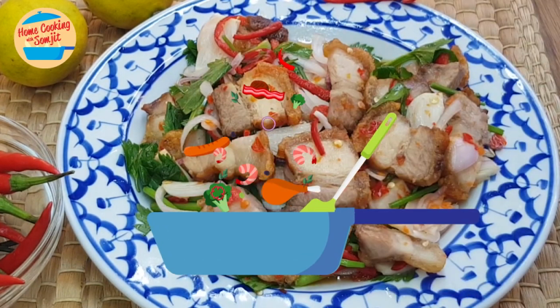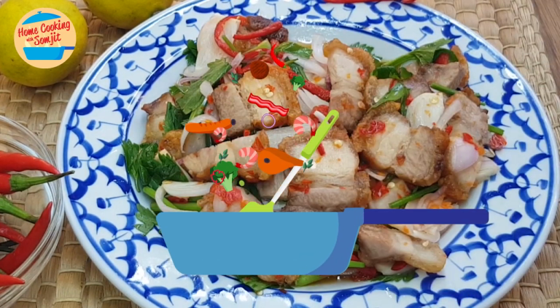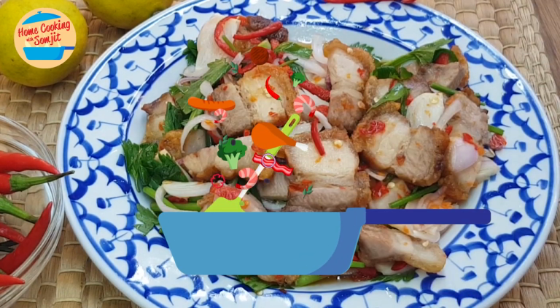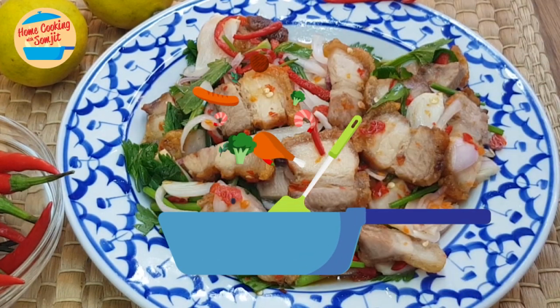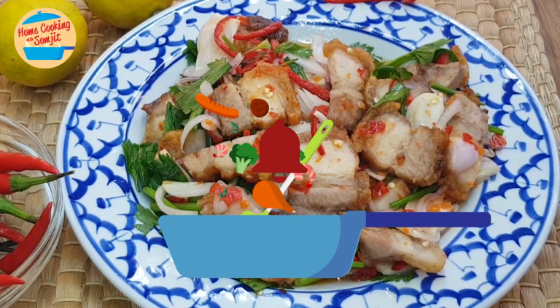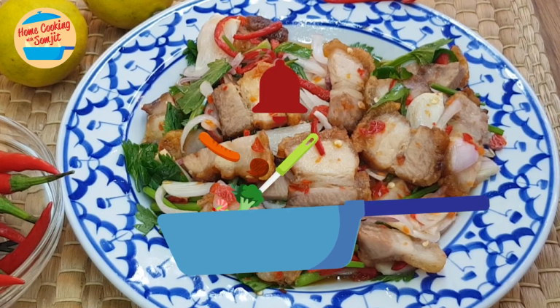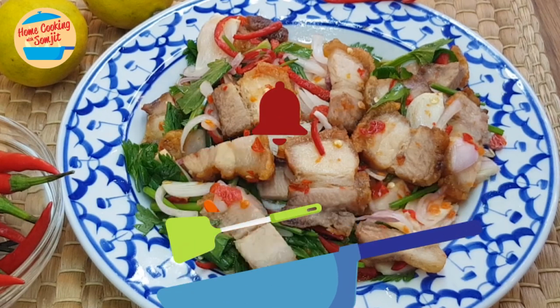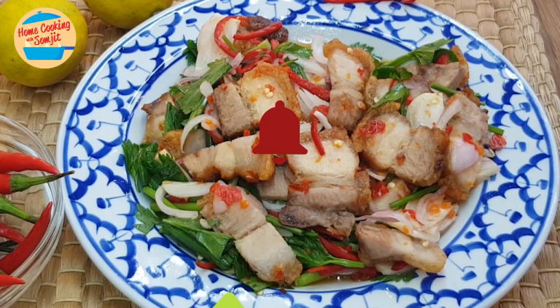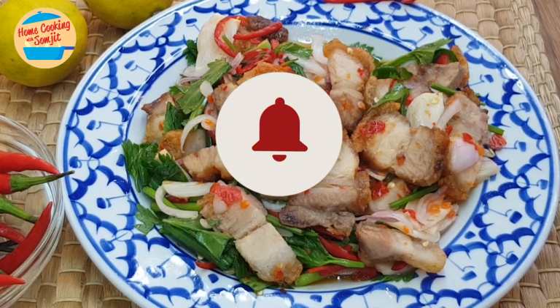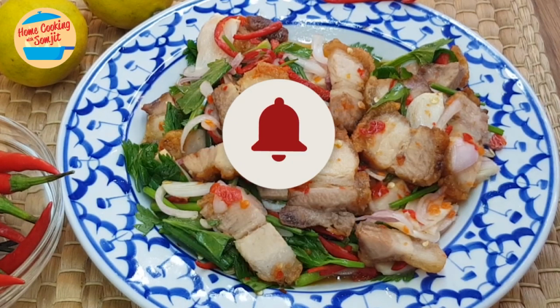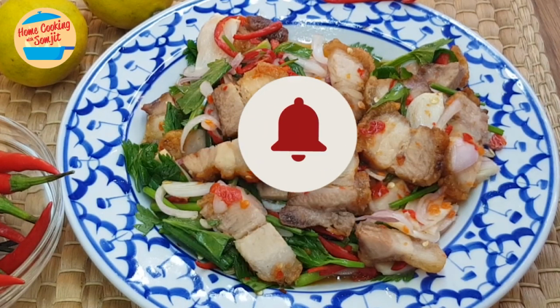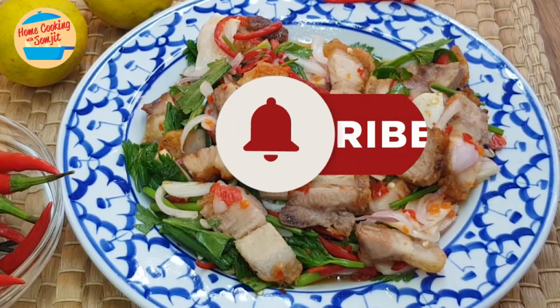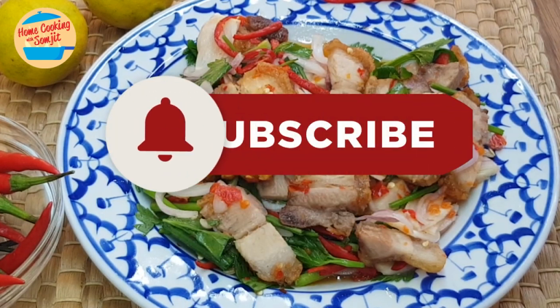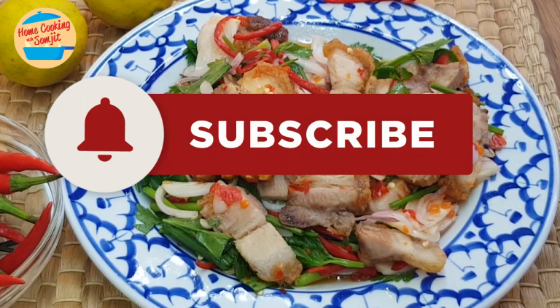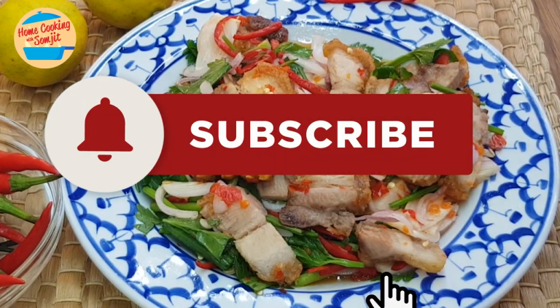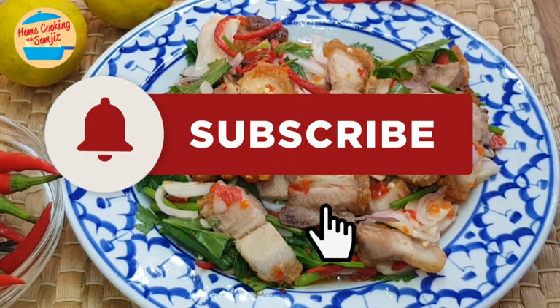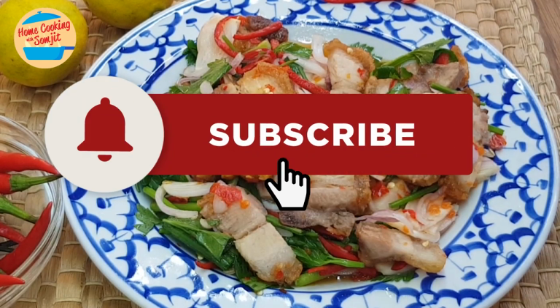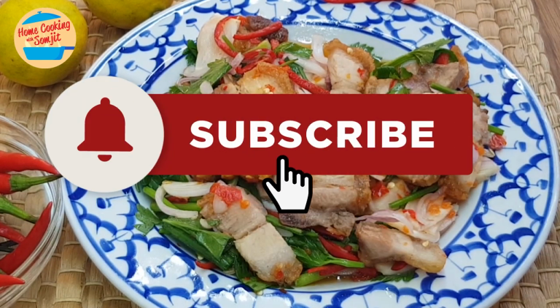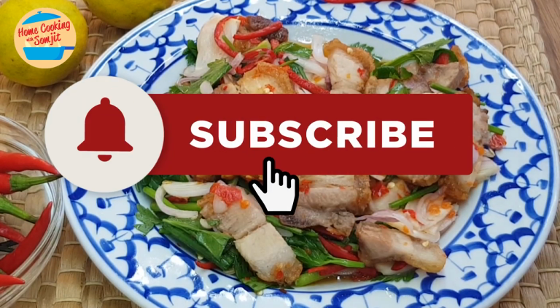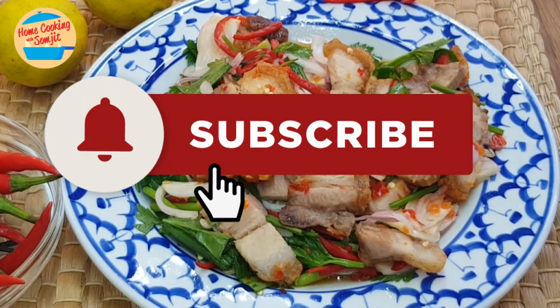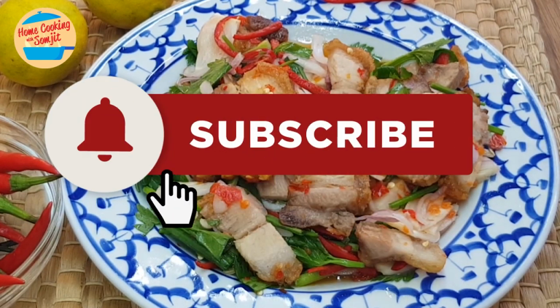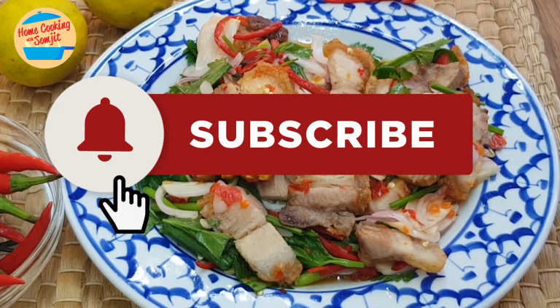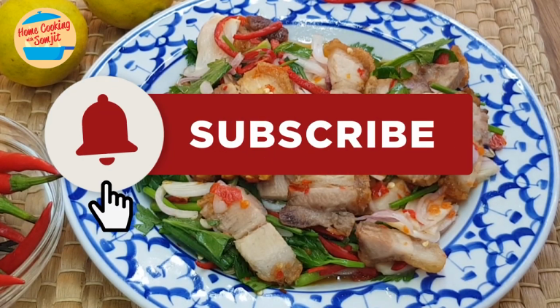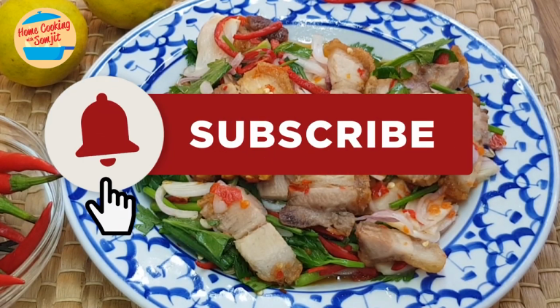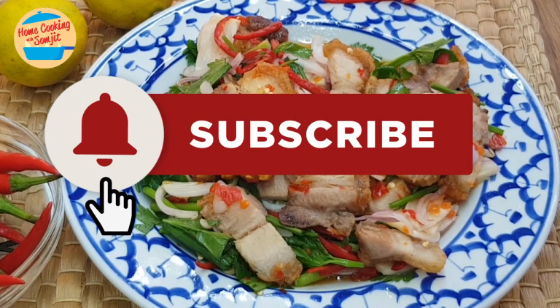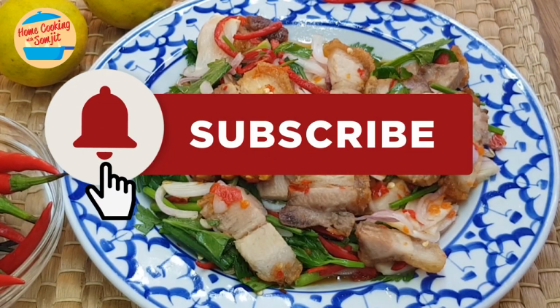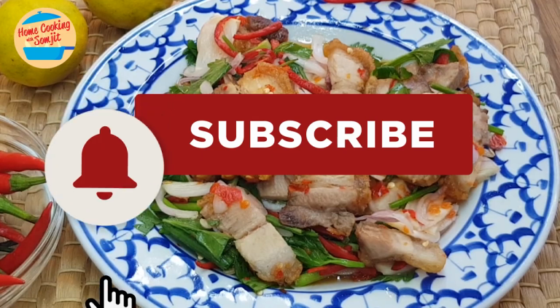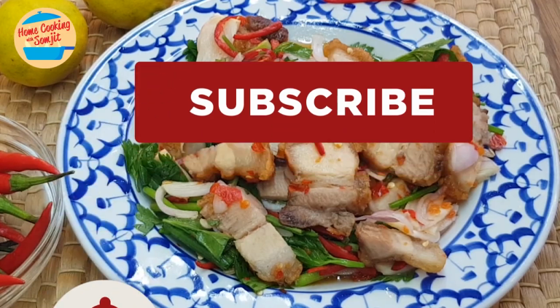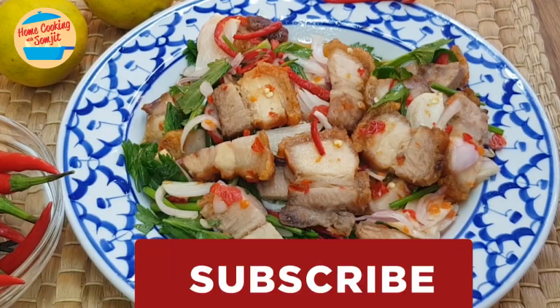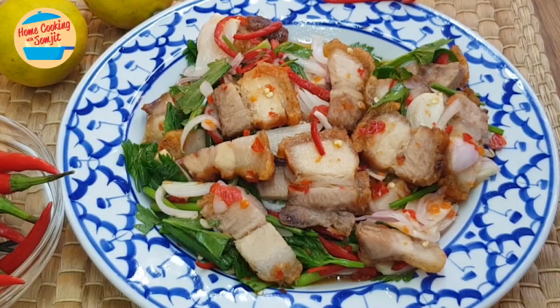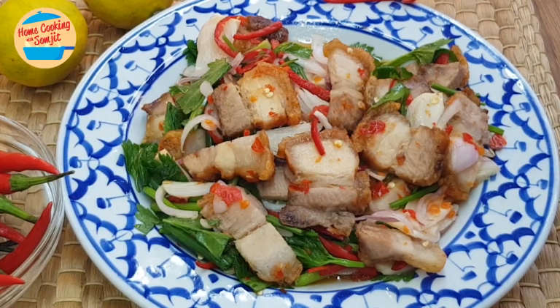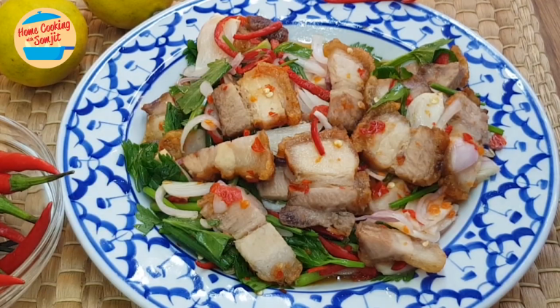Thank you for watching. If you like this video, please share it with your friends, and remember to subscribe for more of my variety cooking. Thank you and bye-bye!